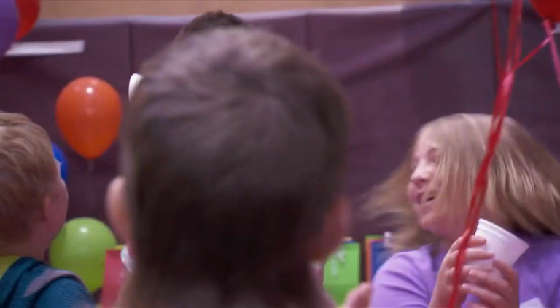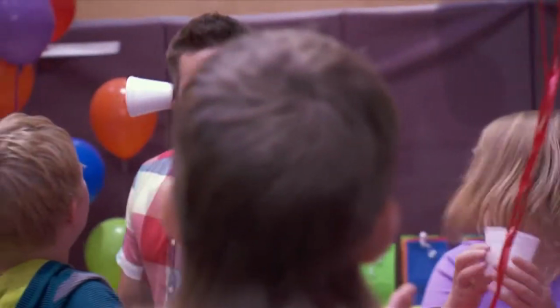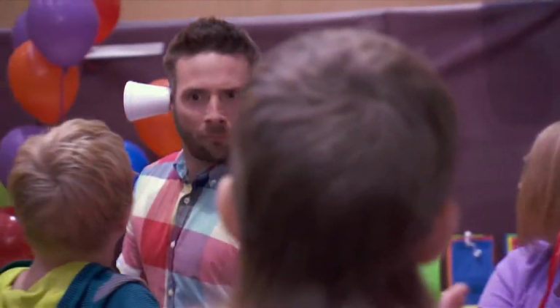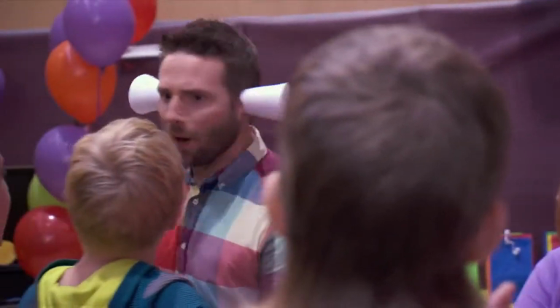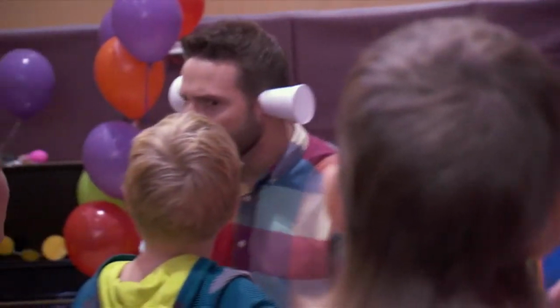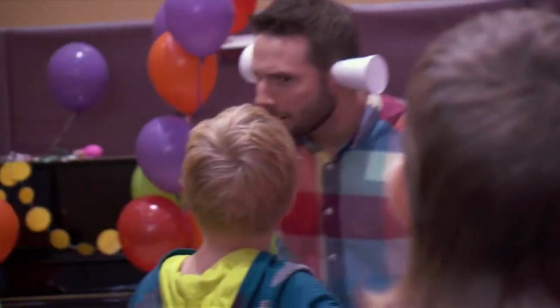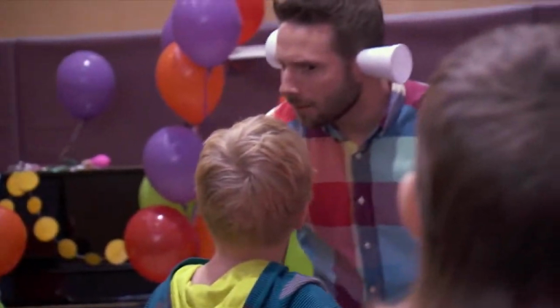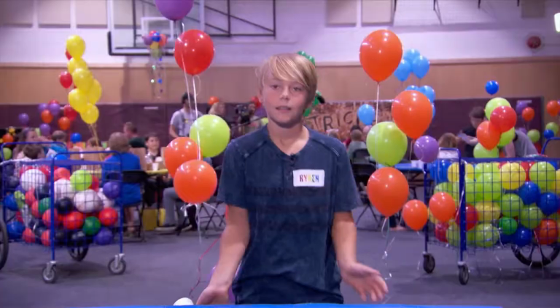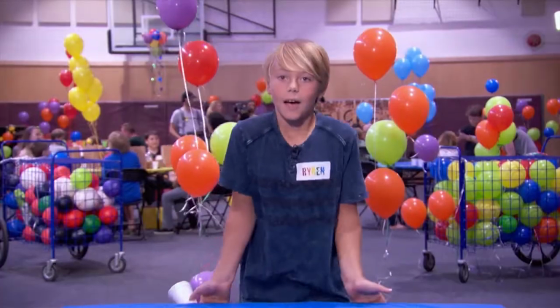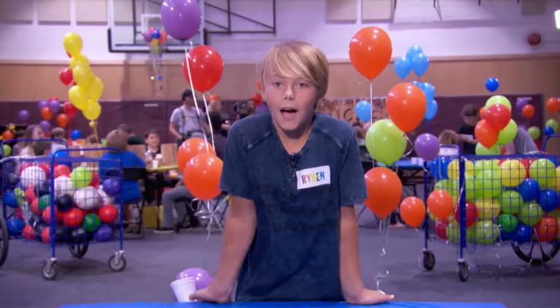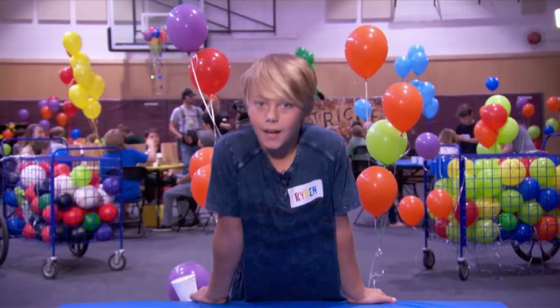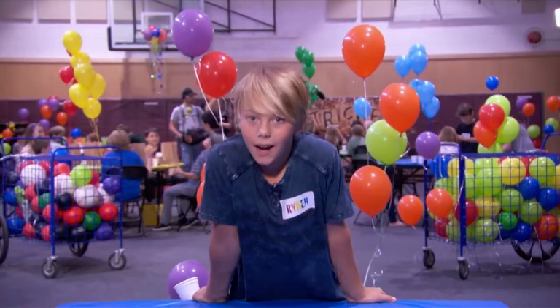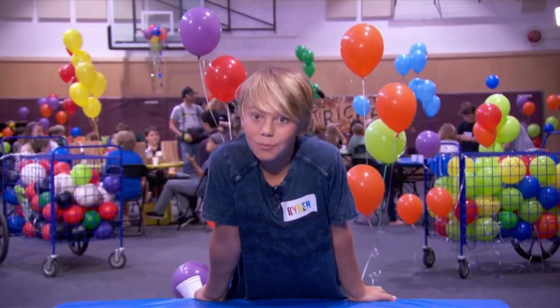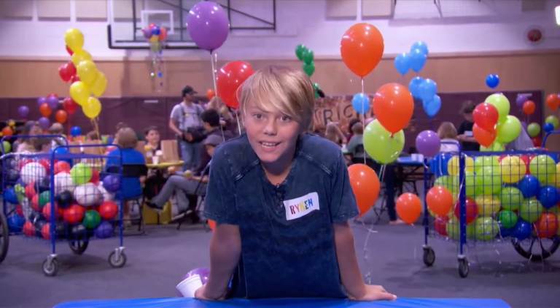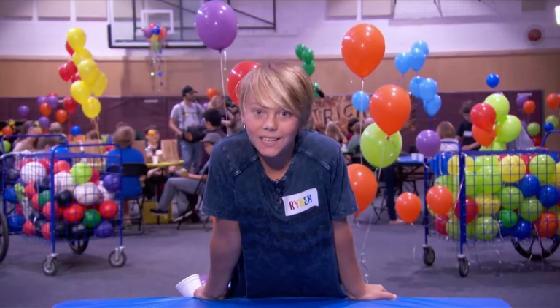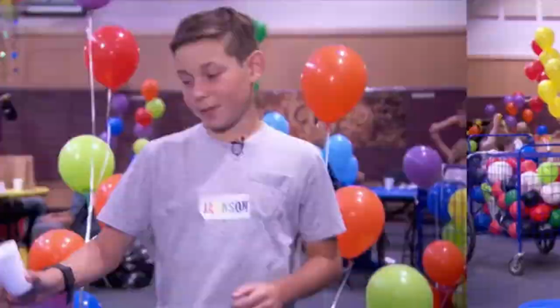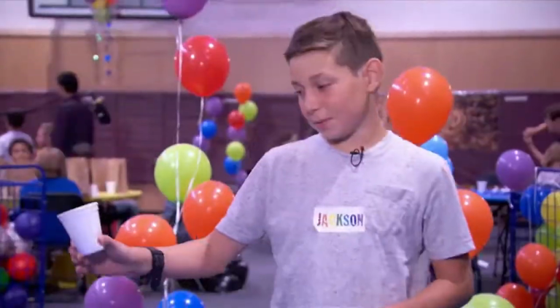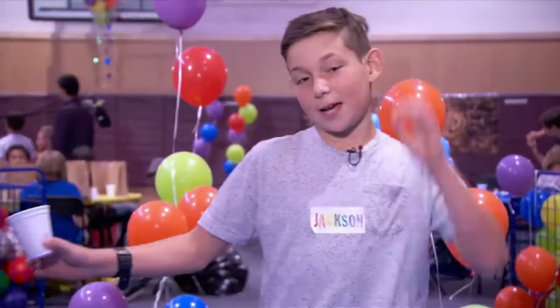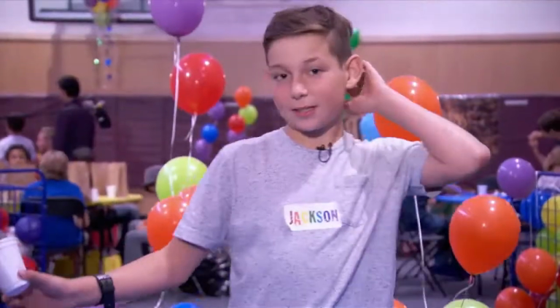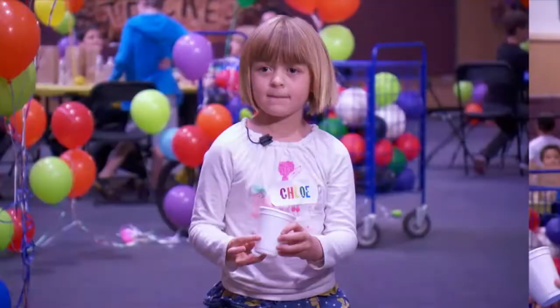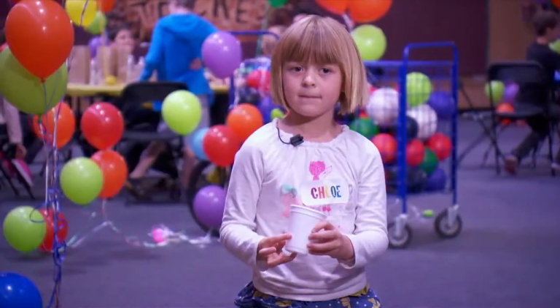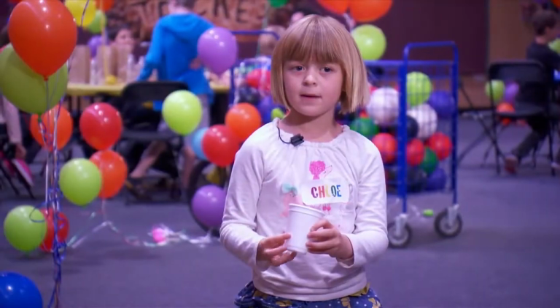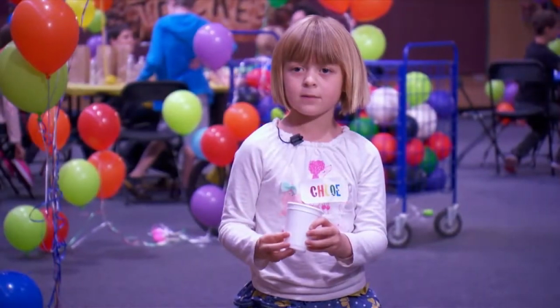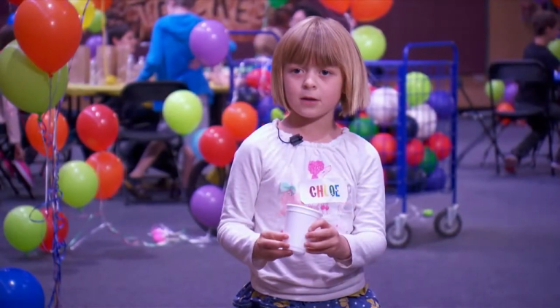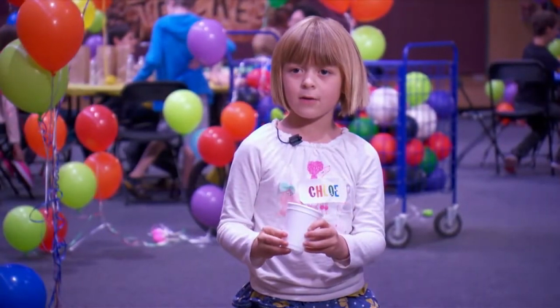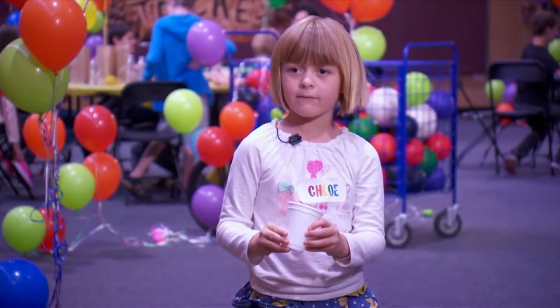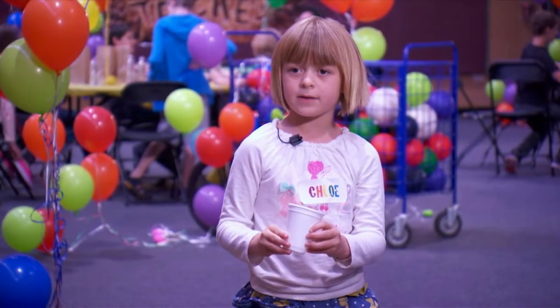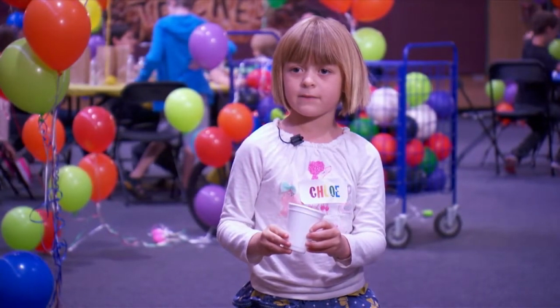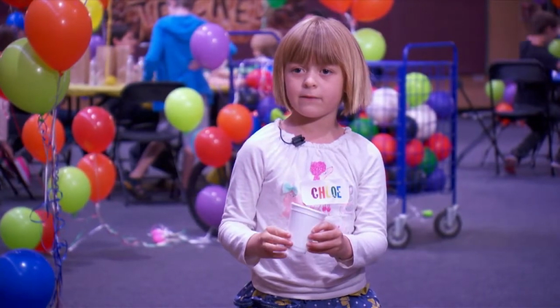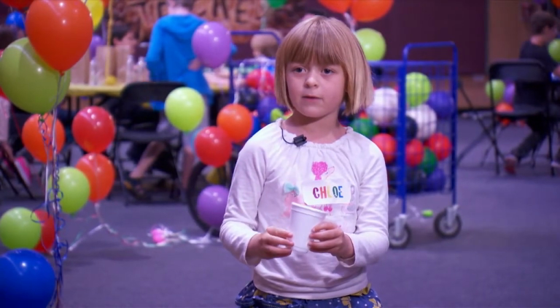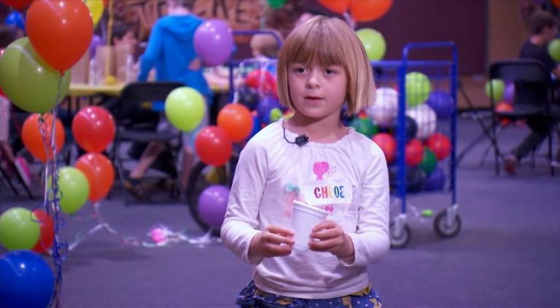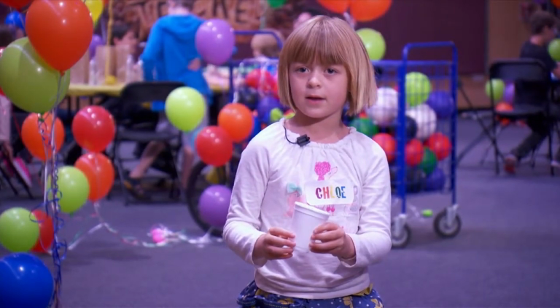Hi, I'm Raiken. My name's Jackson. My name's Chloe, and this is the Frozen Cat.